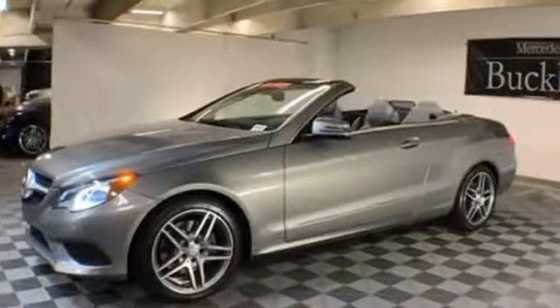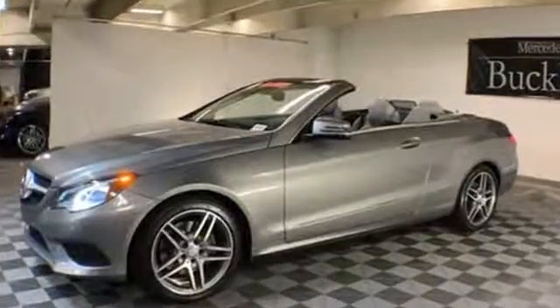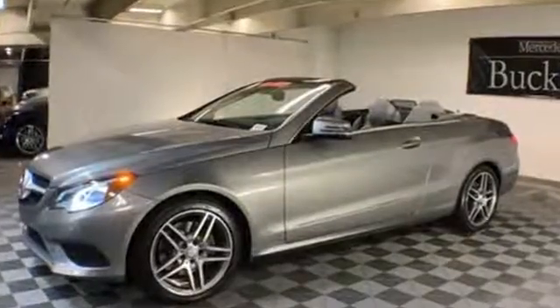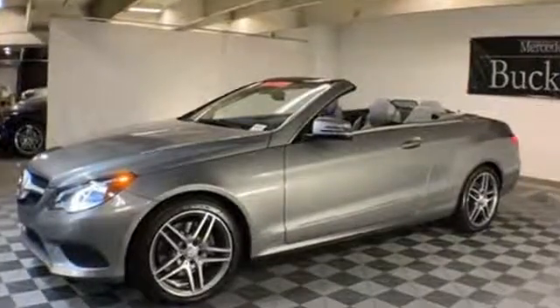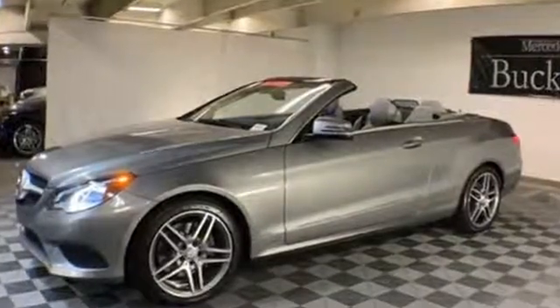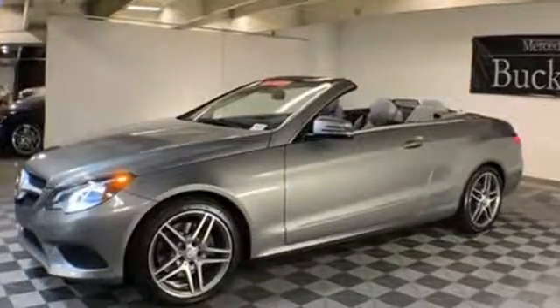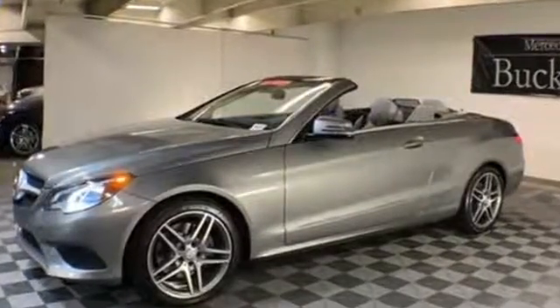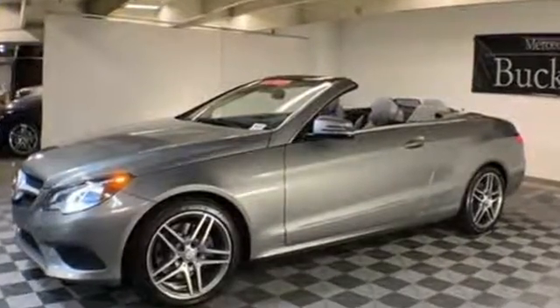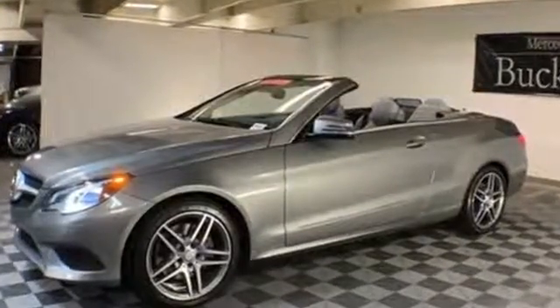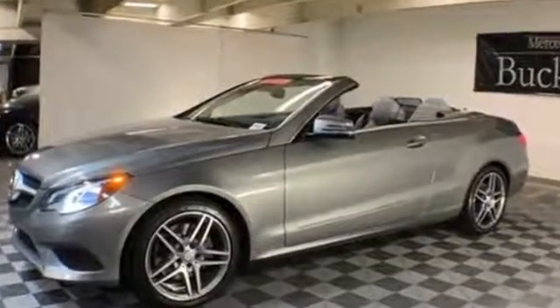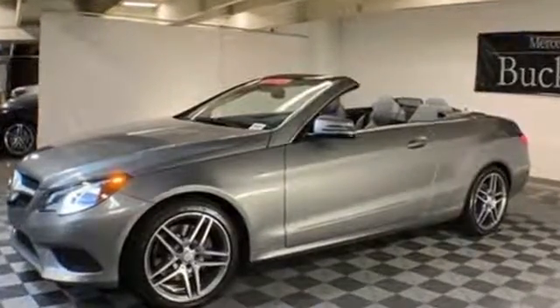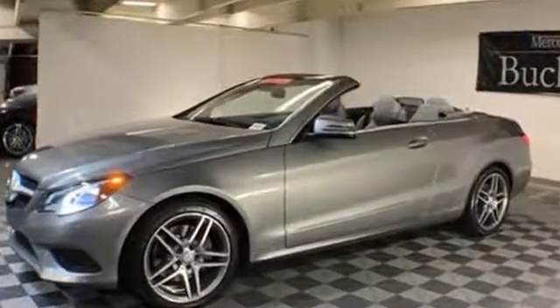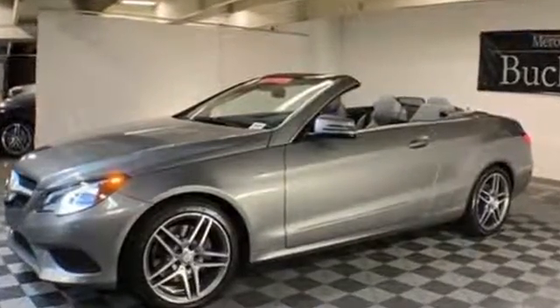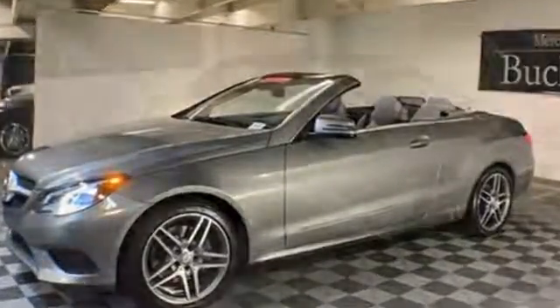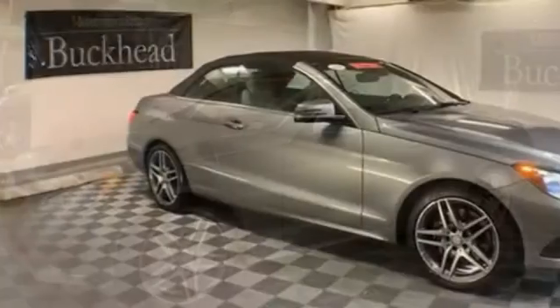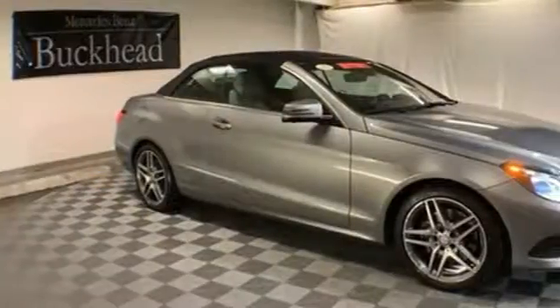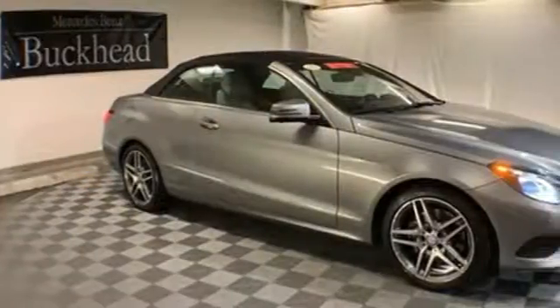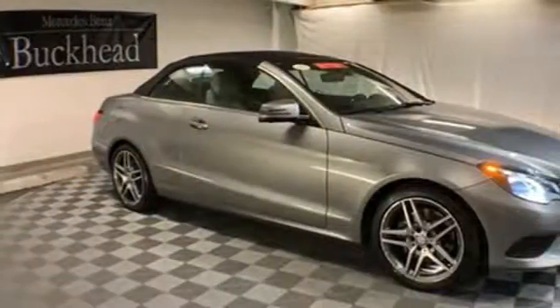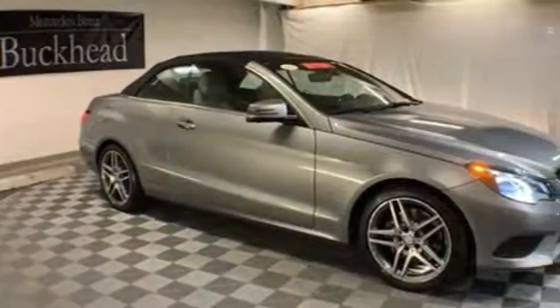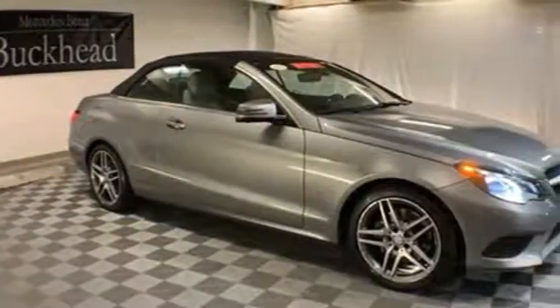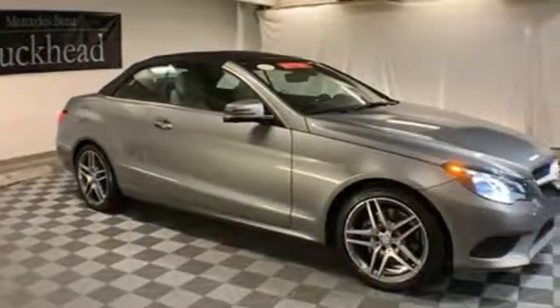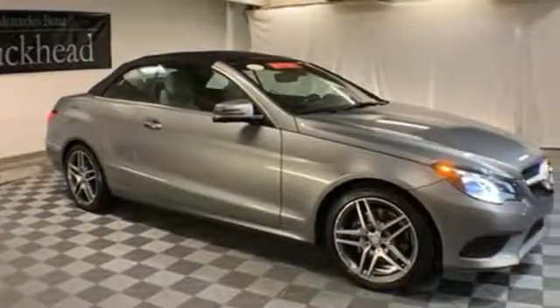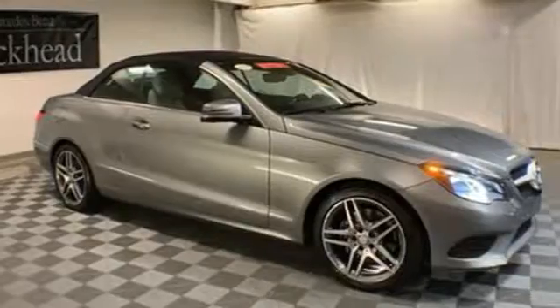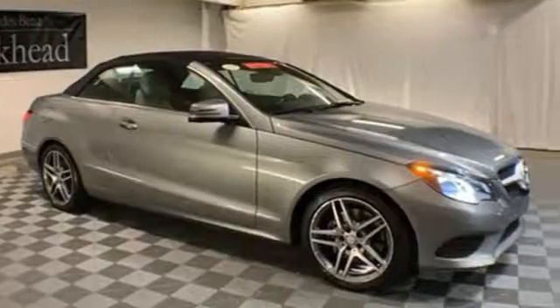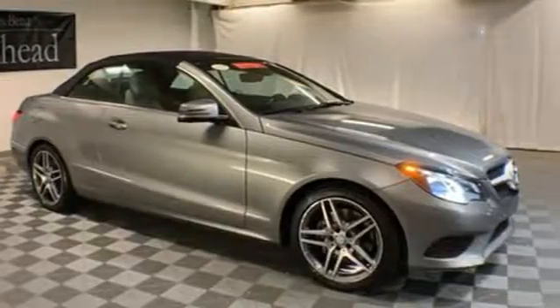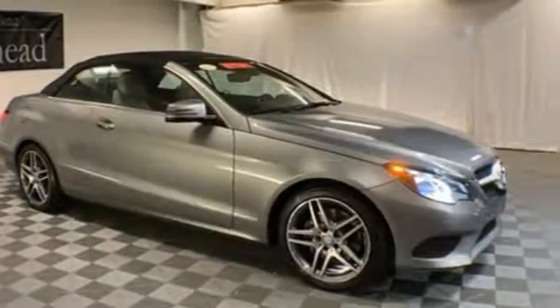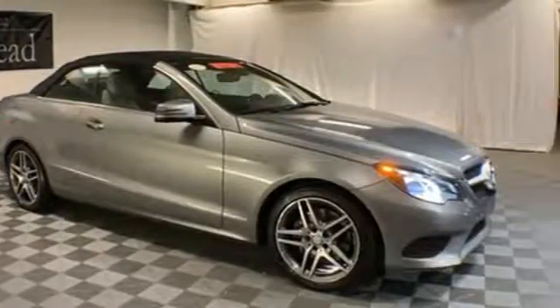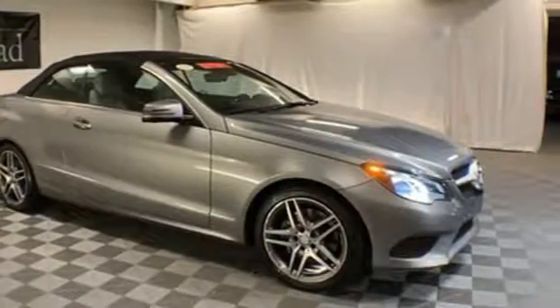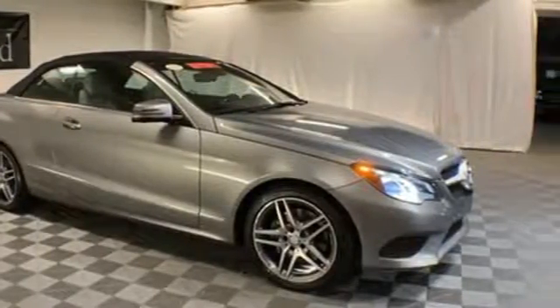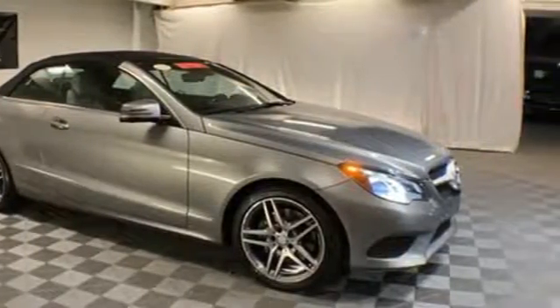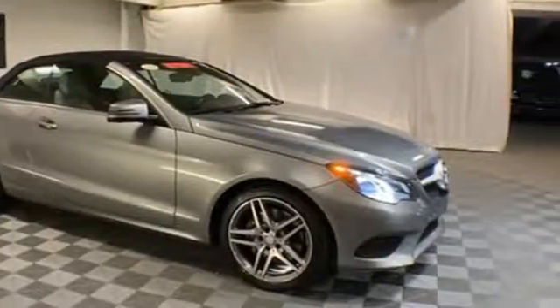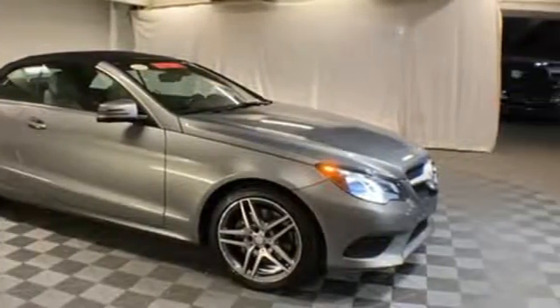Get the best, get Mercedes-Benz. Someone's going to drive this fantastic vehicle off the lot — should be you. Test drive it today.